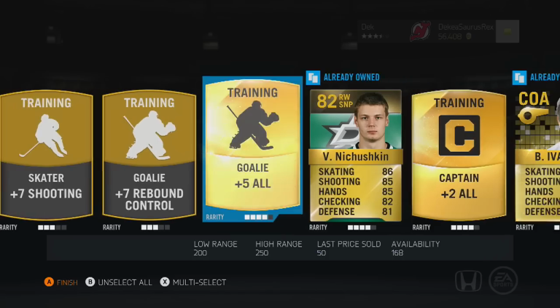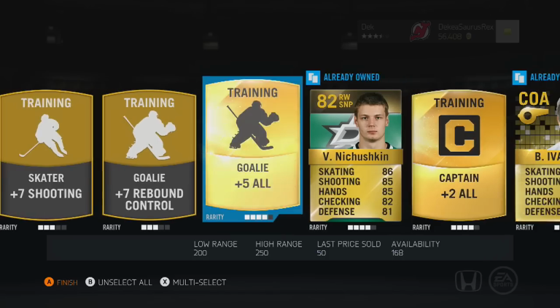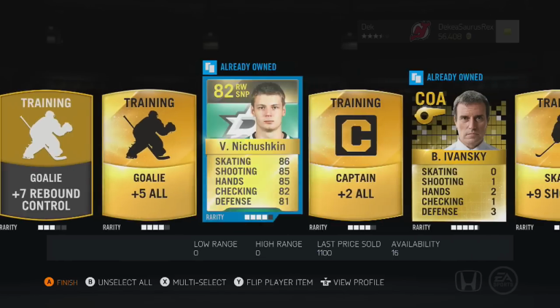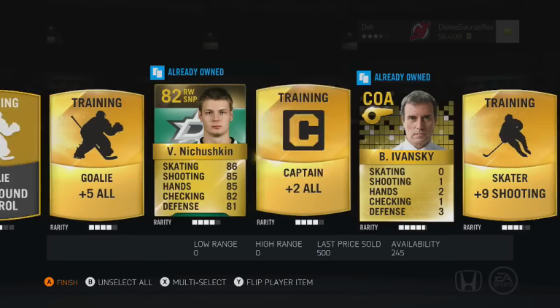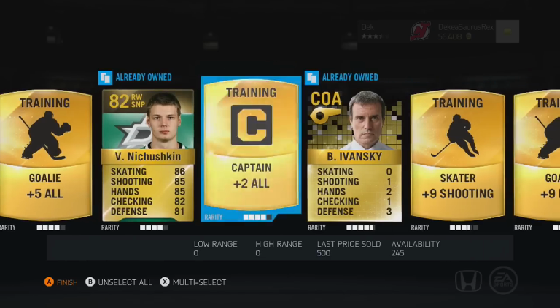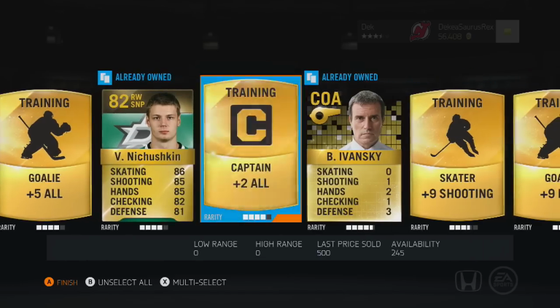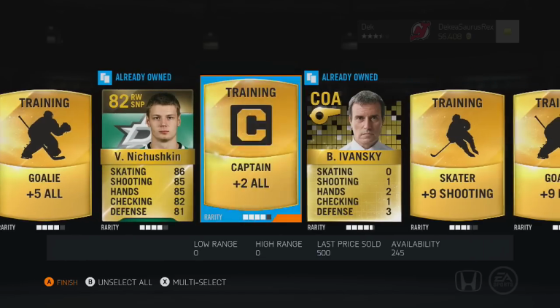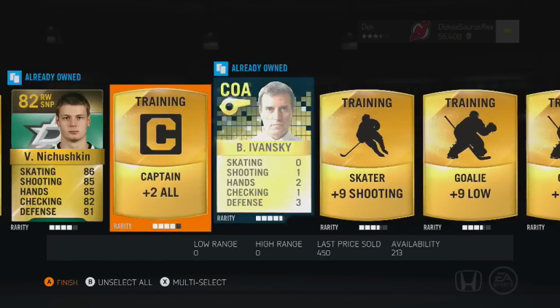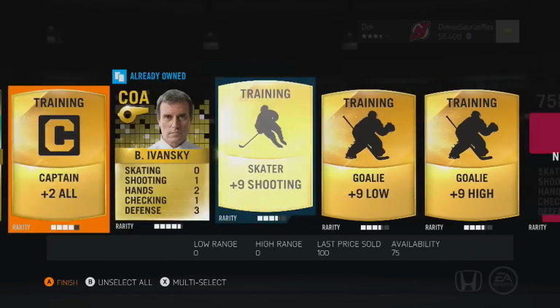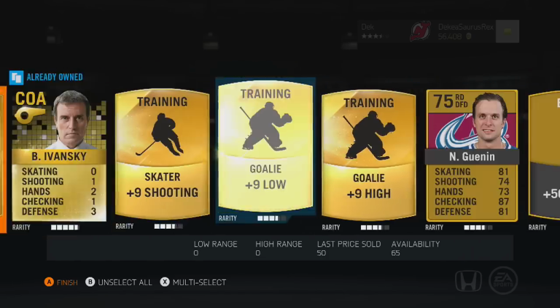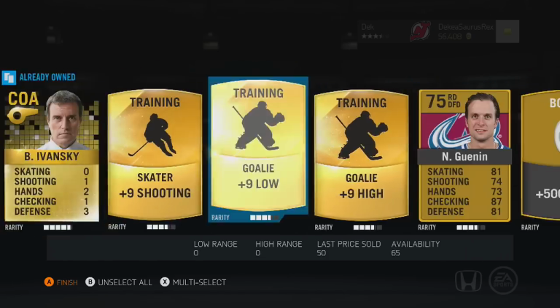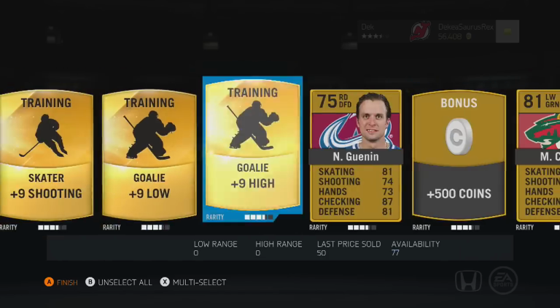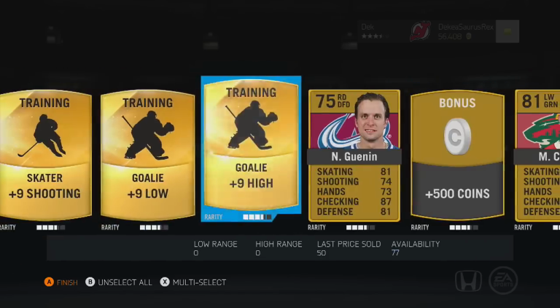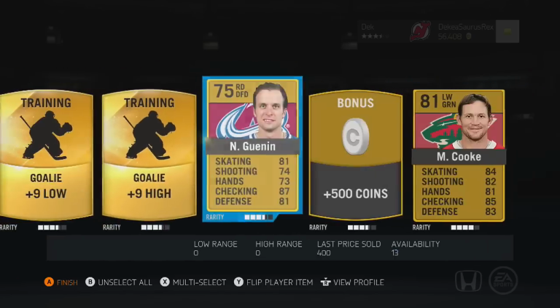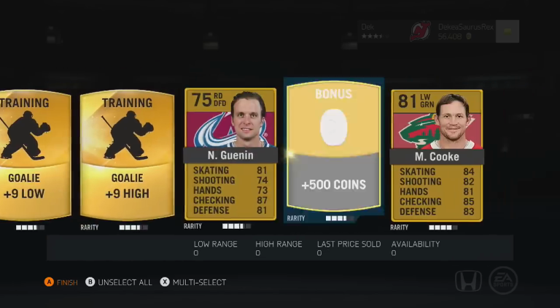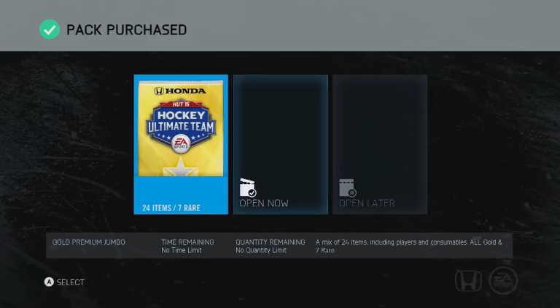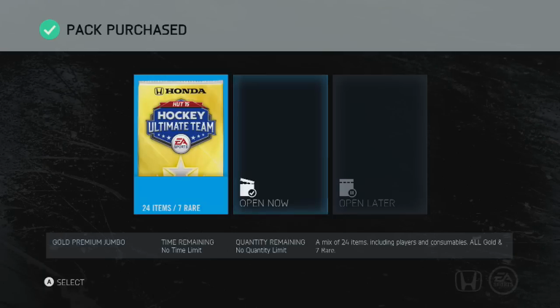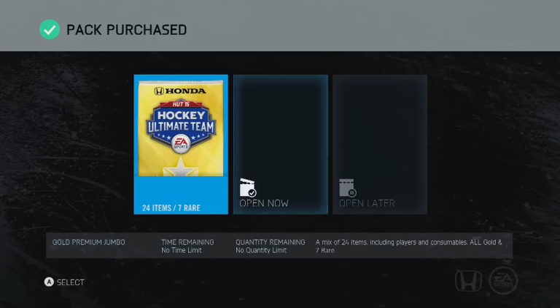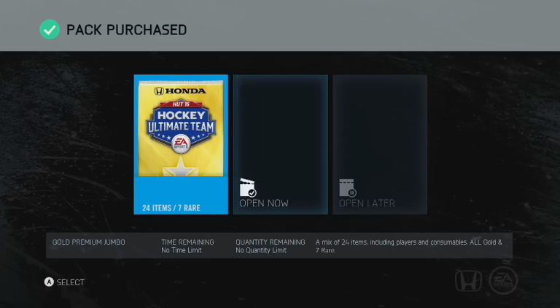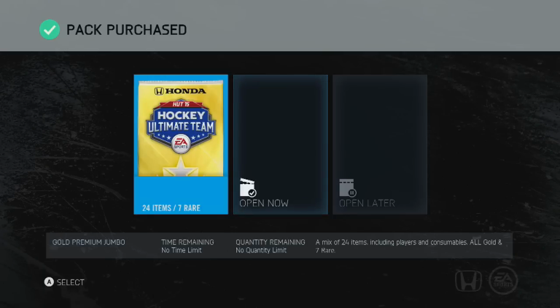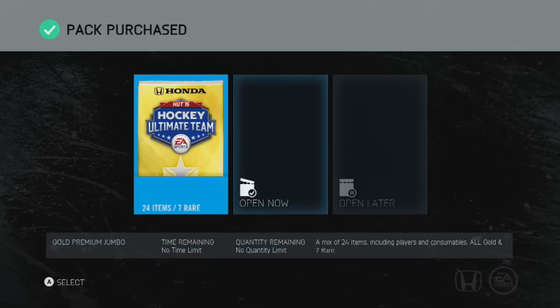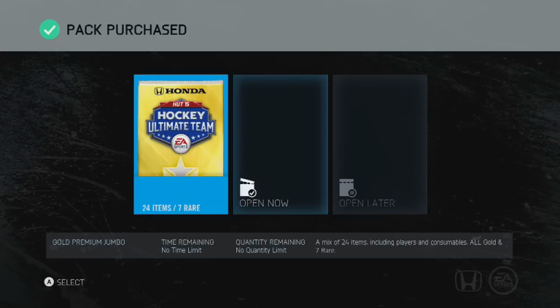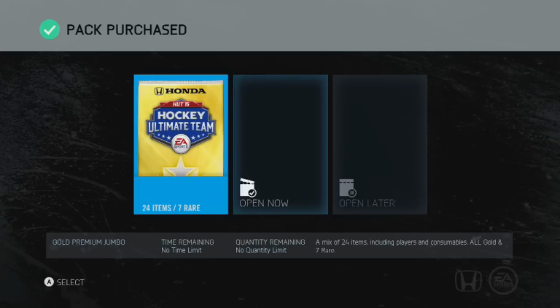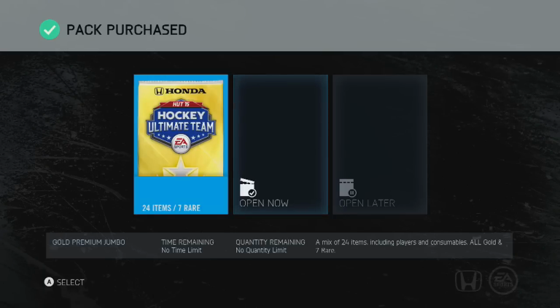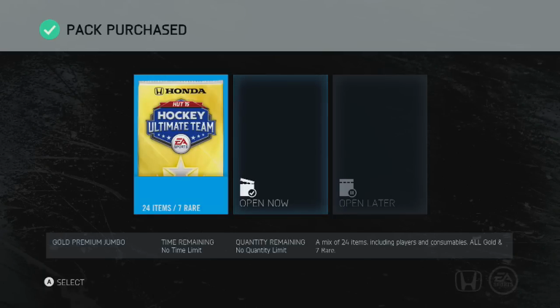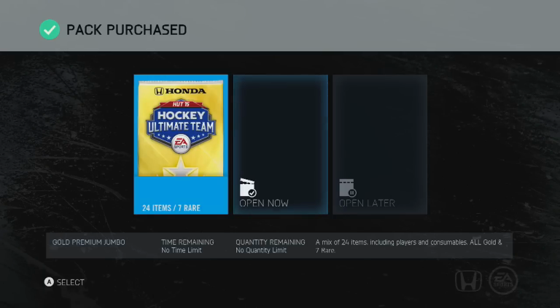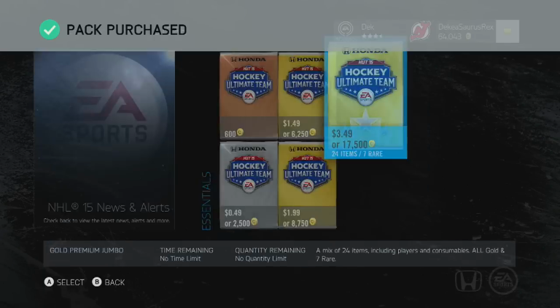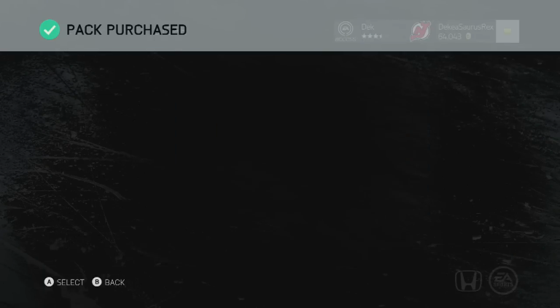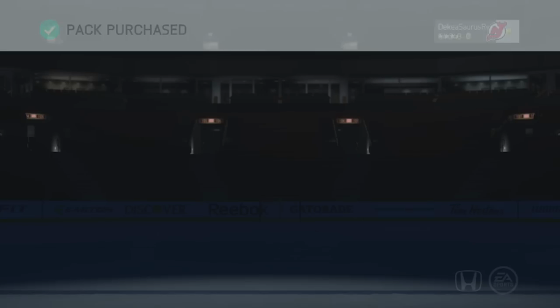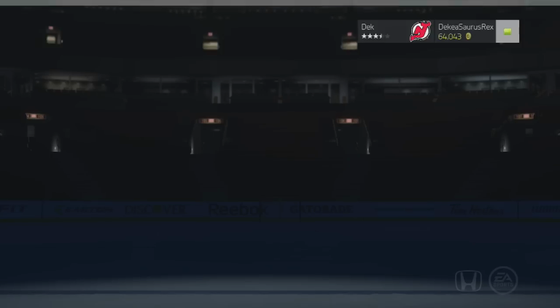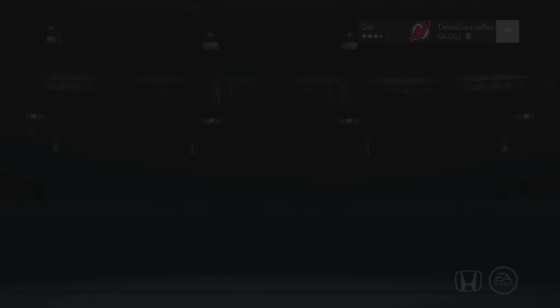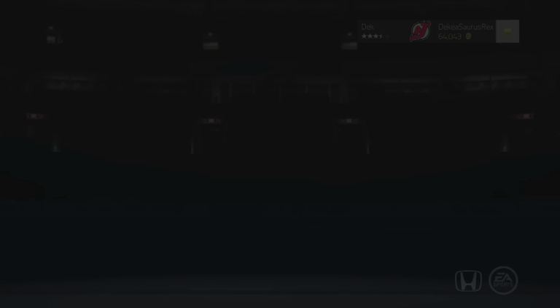This pack right here has nothing special at all — 500 pucks and Cook. You can't ask for any more though.